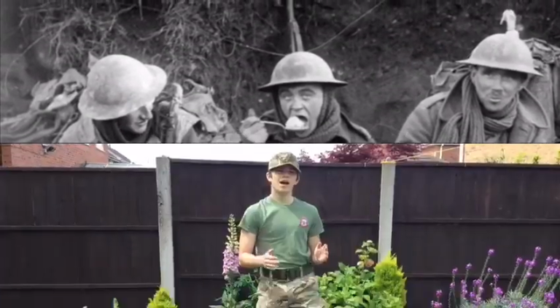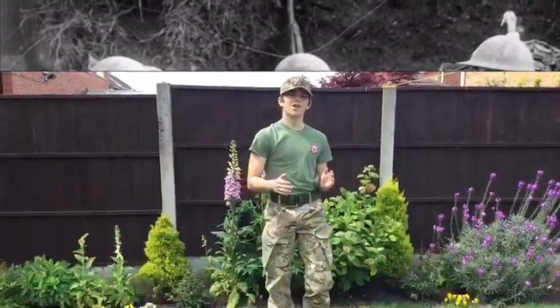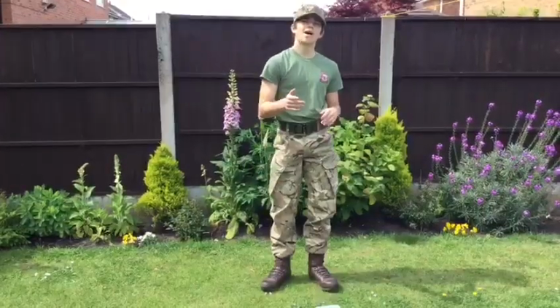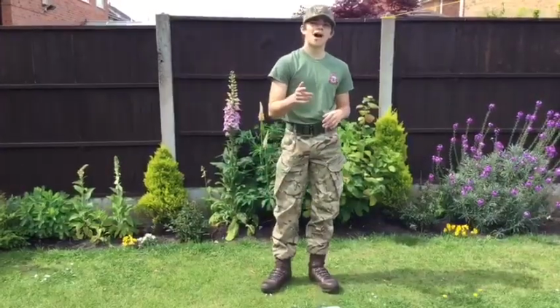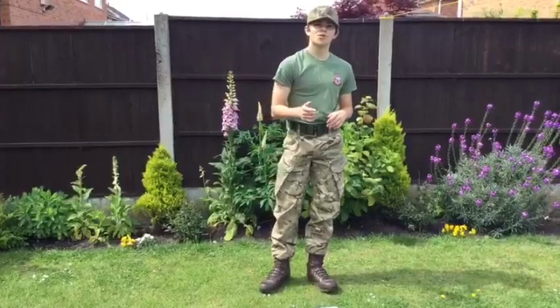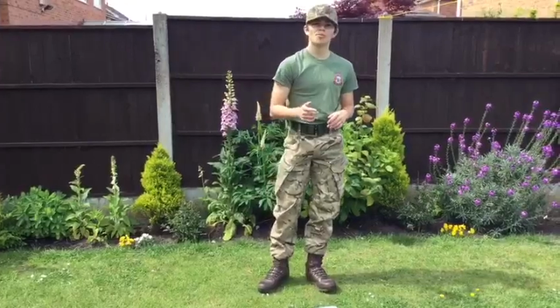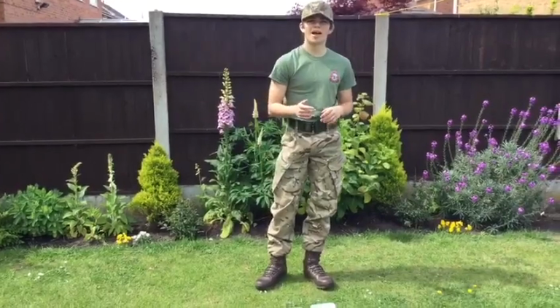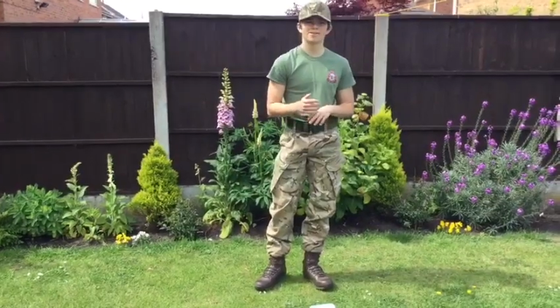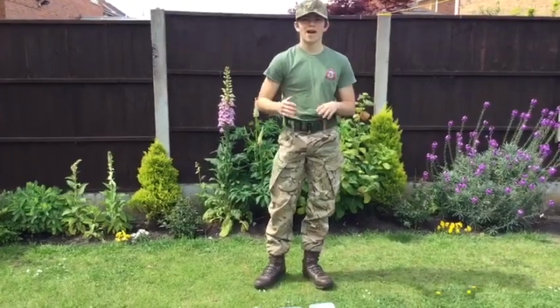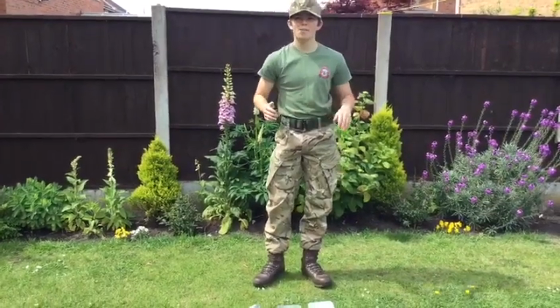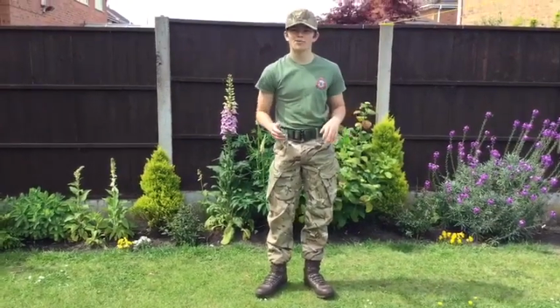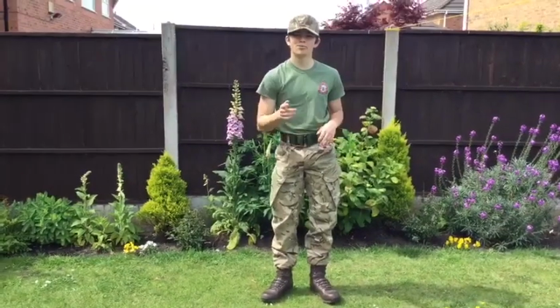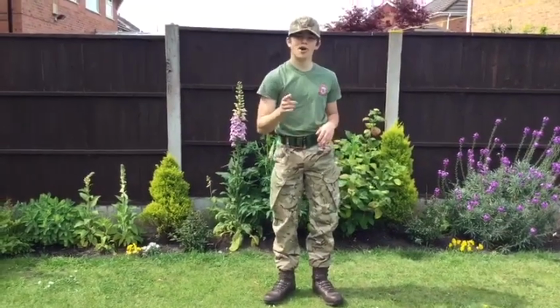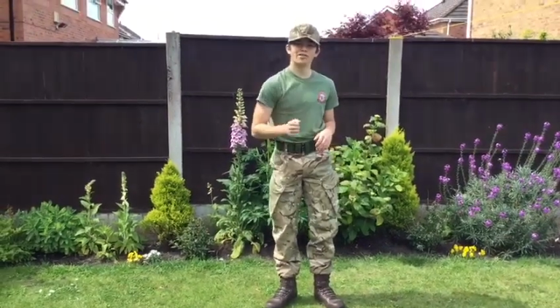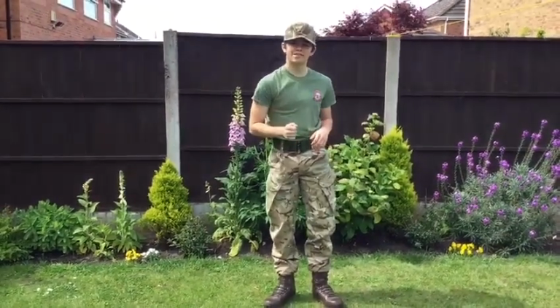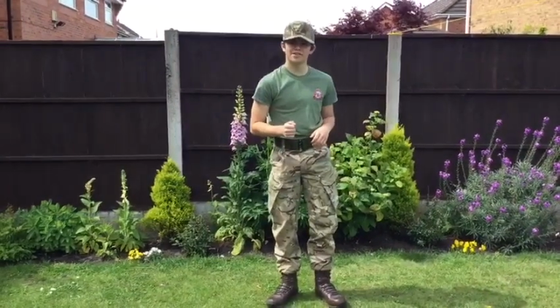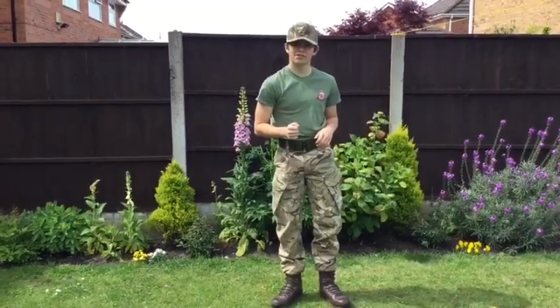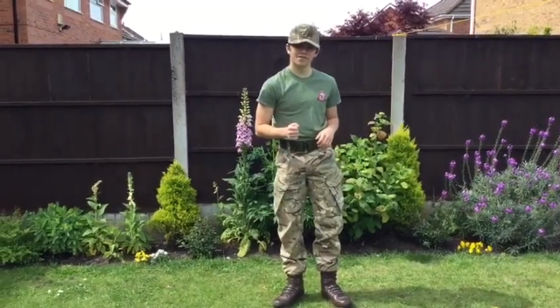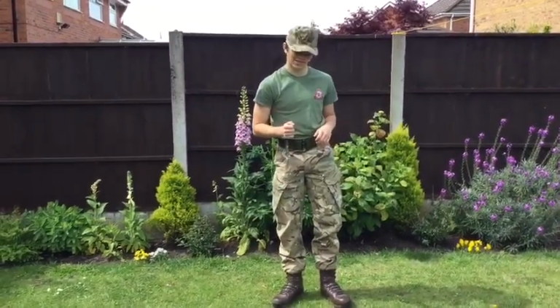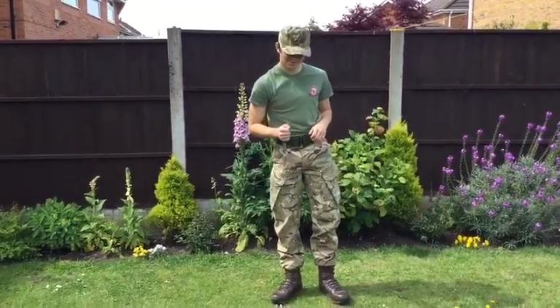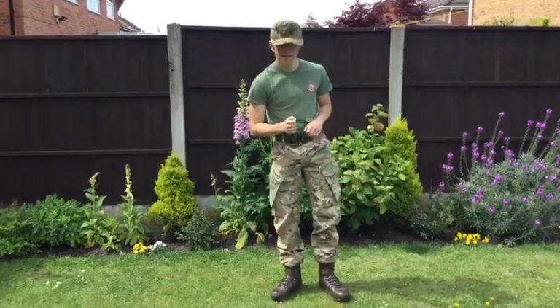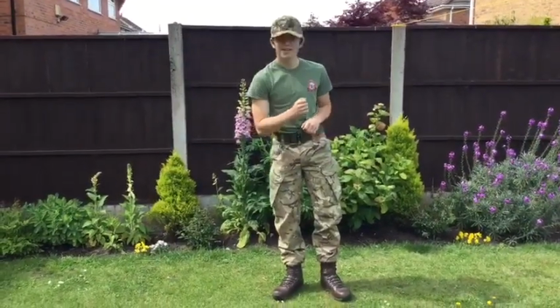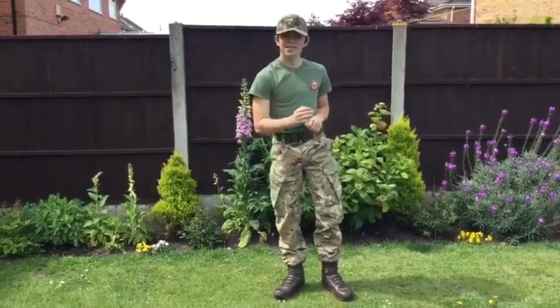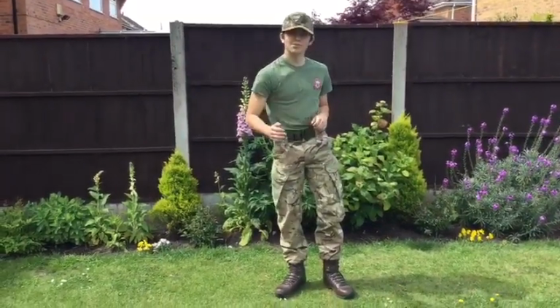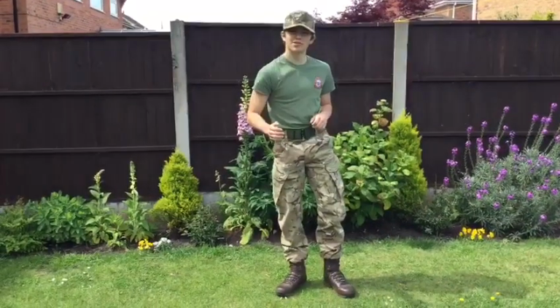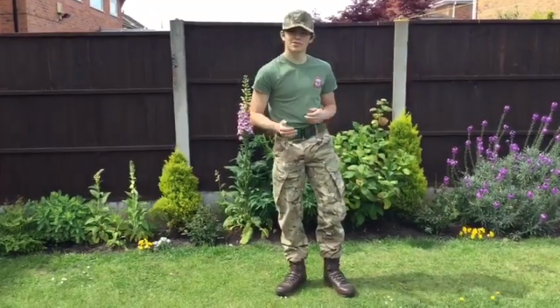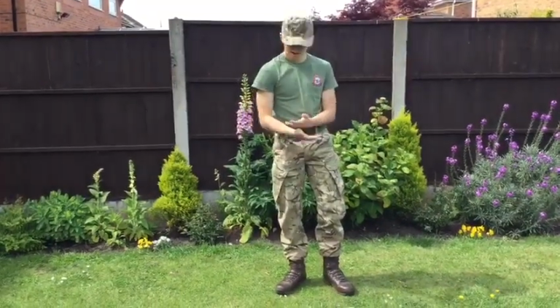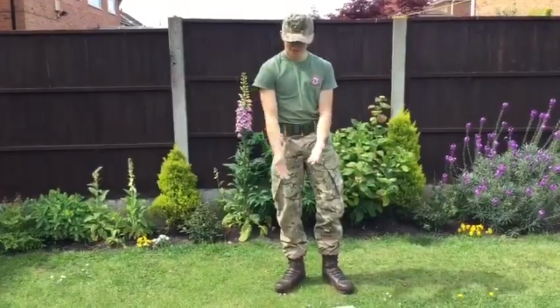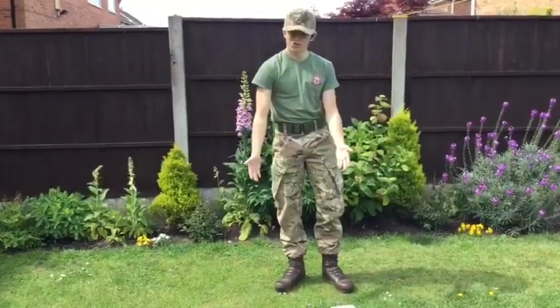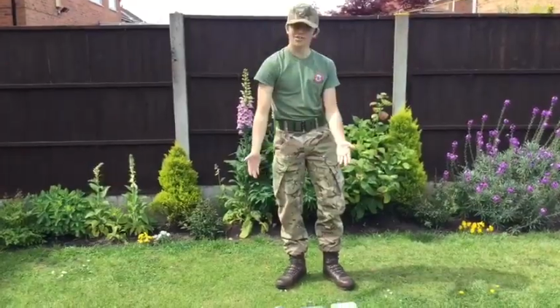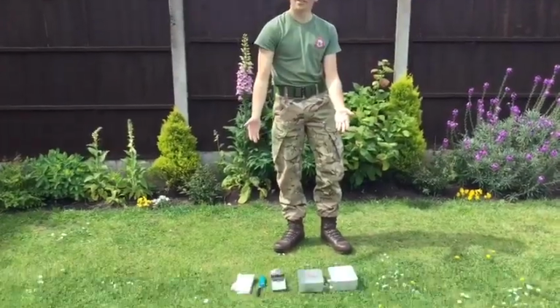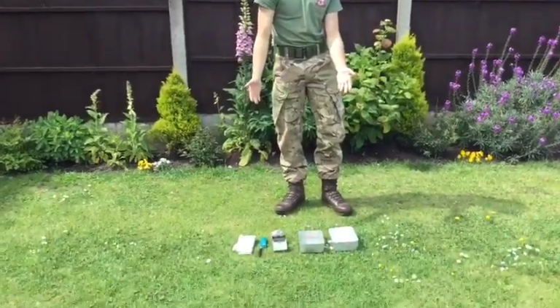Hello, I'm Corporal Haddon and welcome to another online fieldcraft lesson. Today I'll be showing you how to cook in the field.